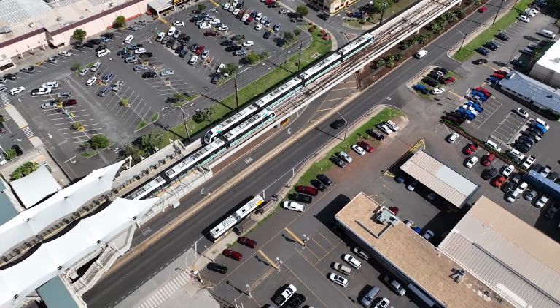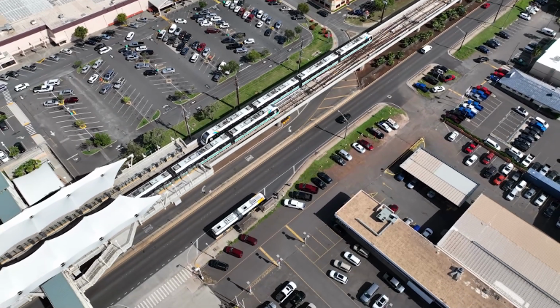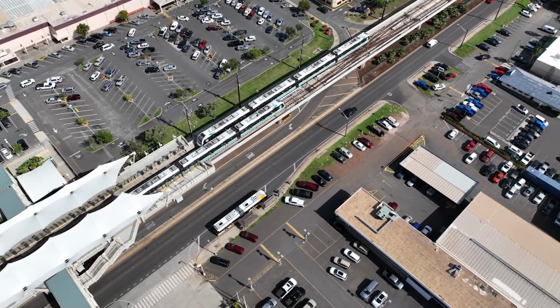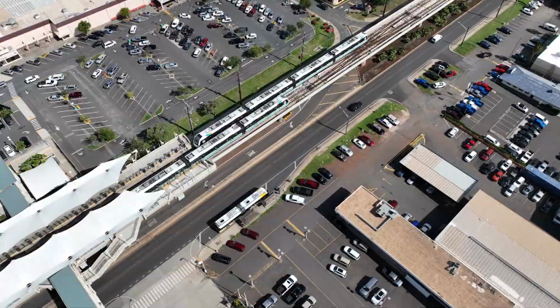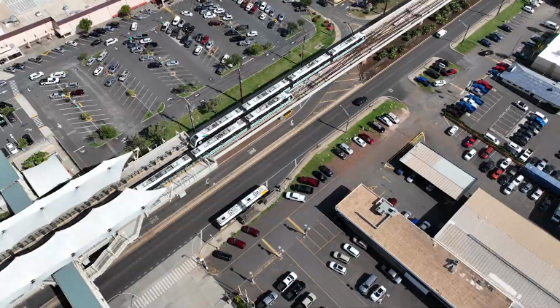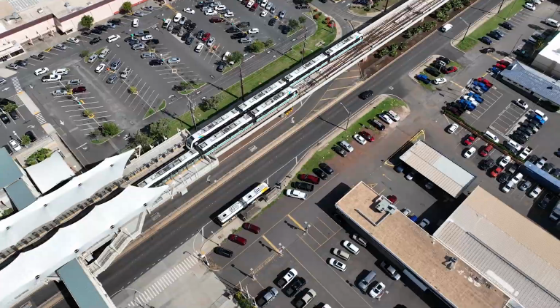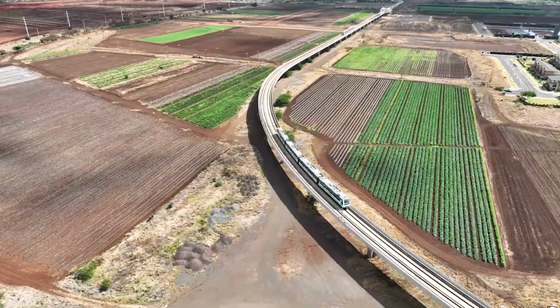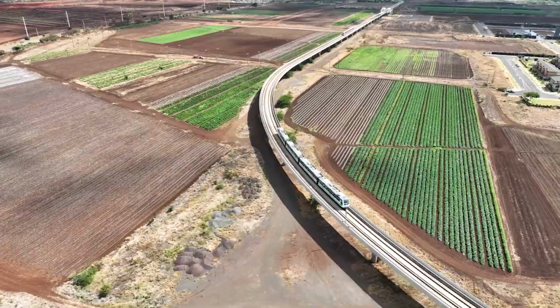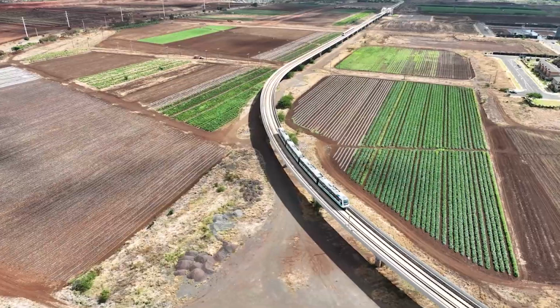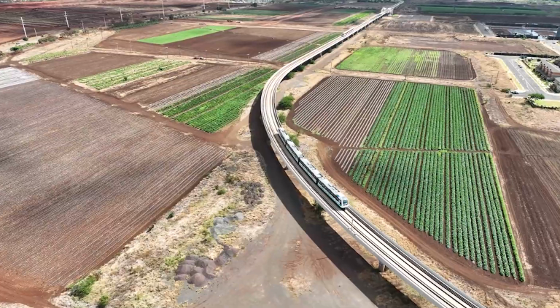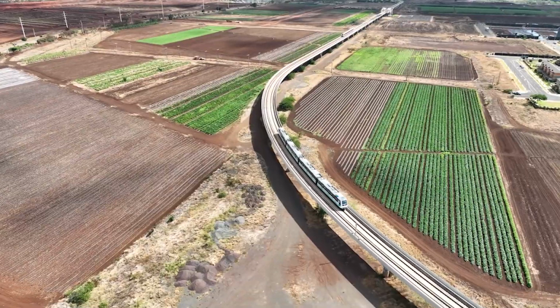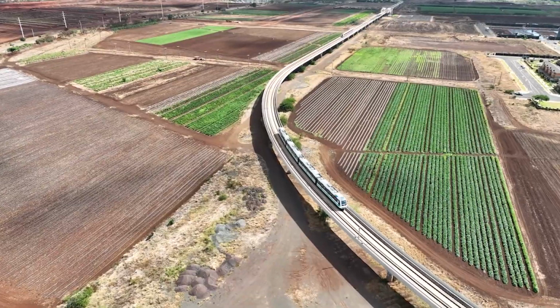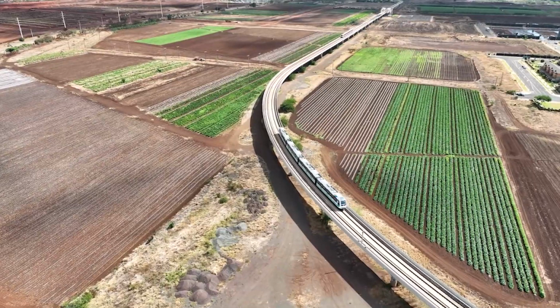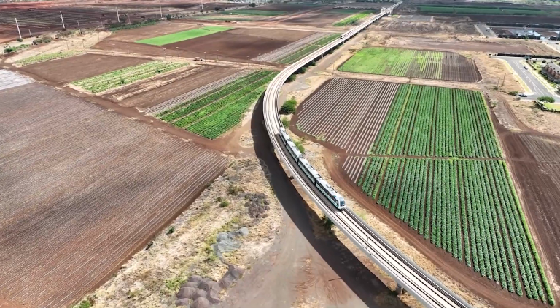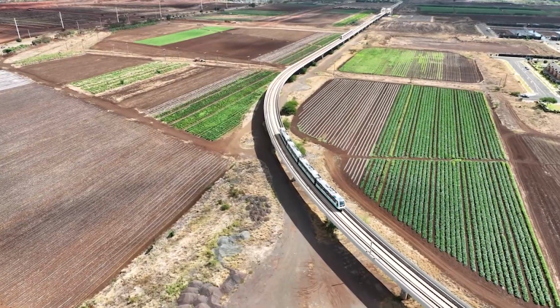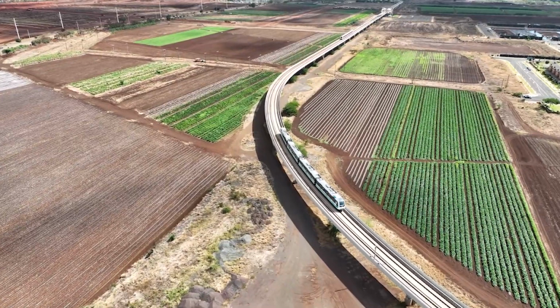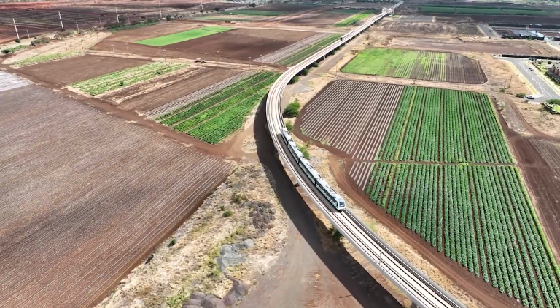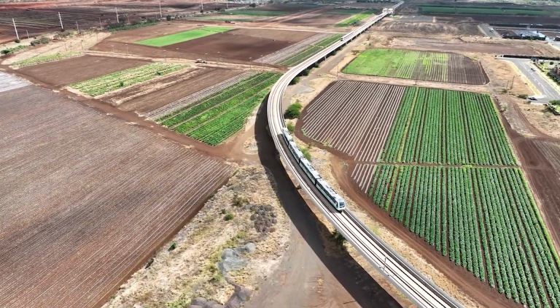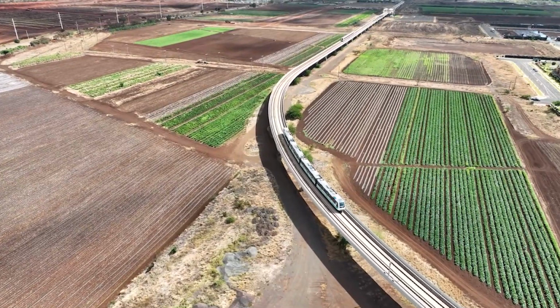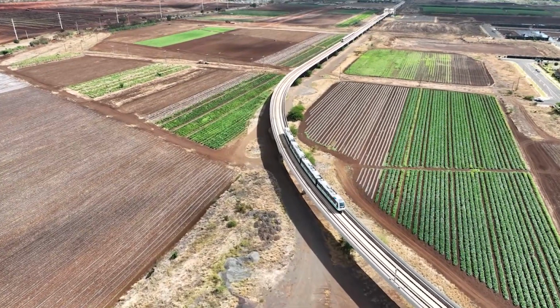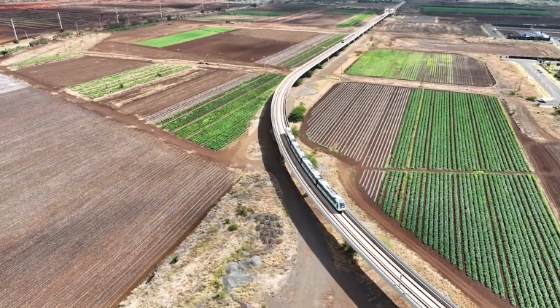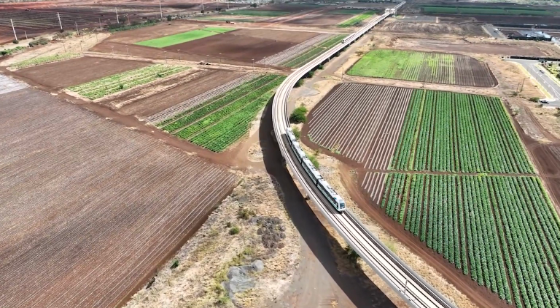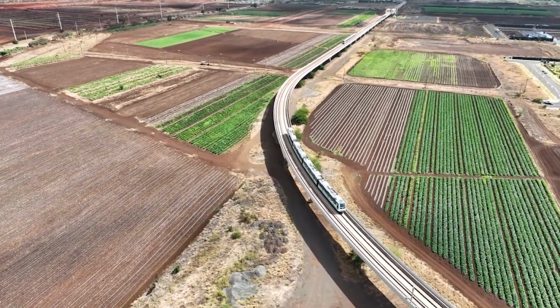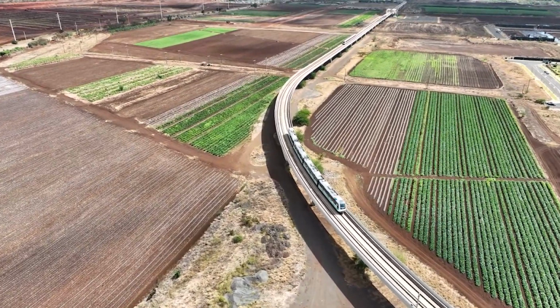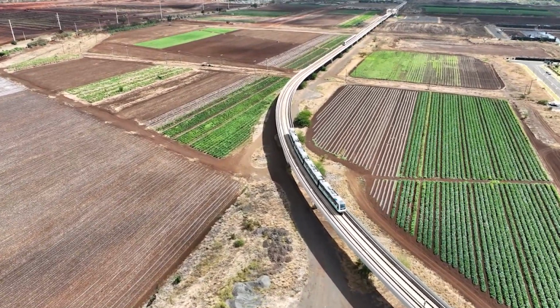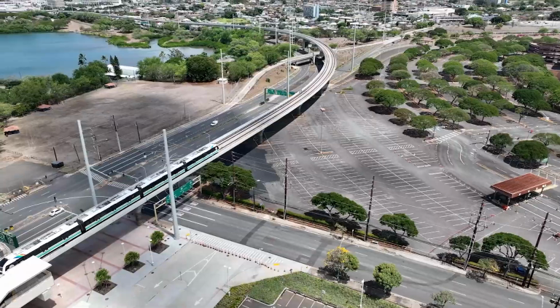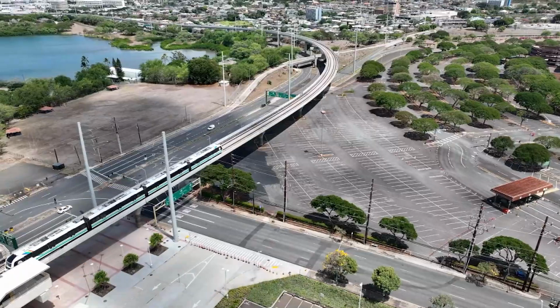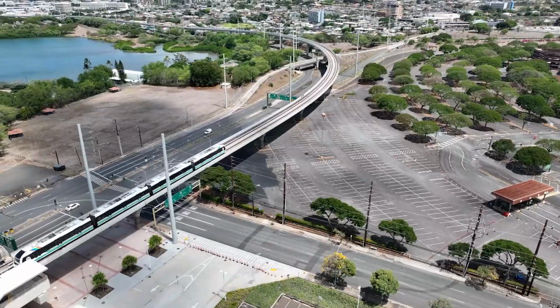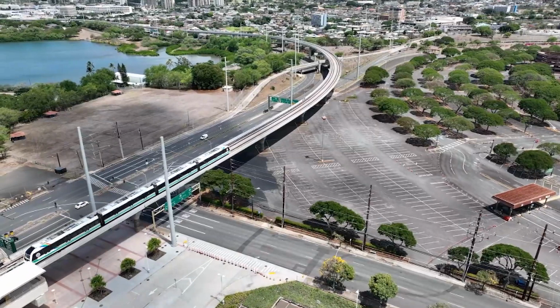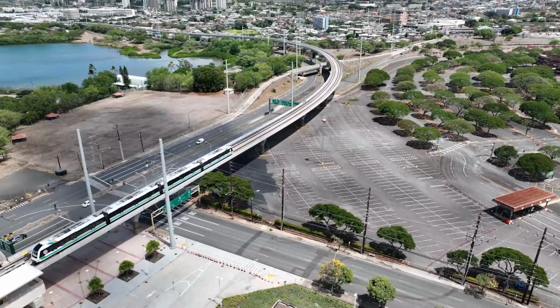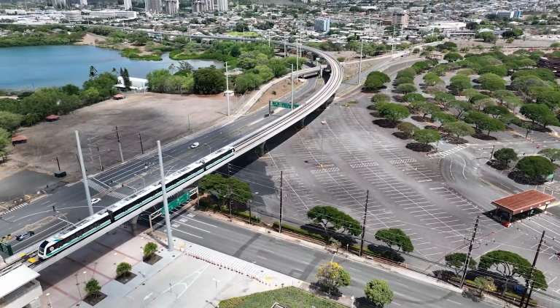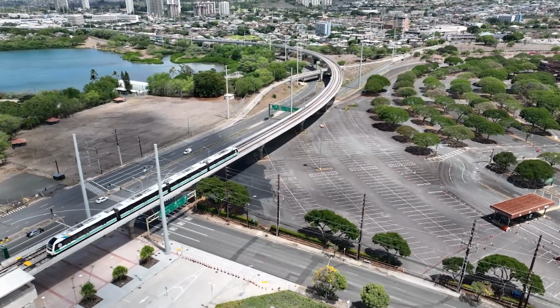Nothing this large has ever been done. In its entirety, it's 20 miles, 21 stations.